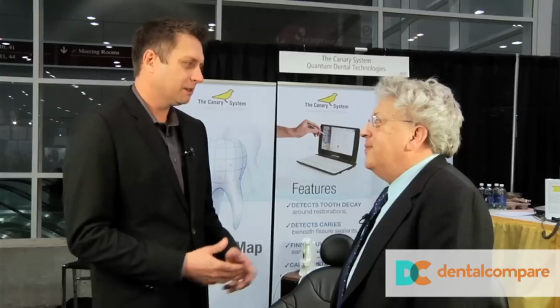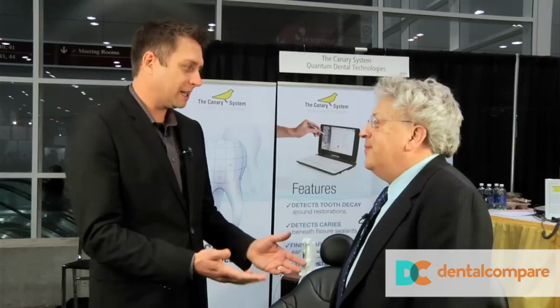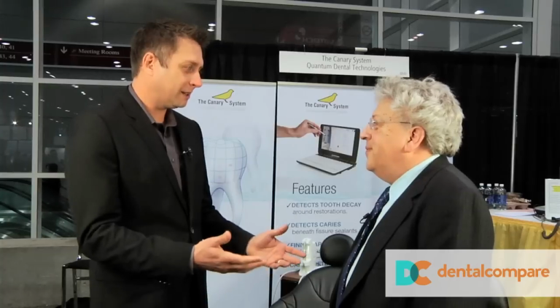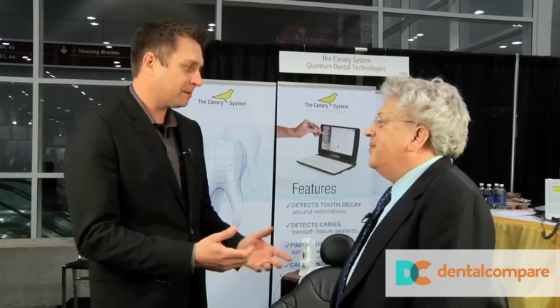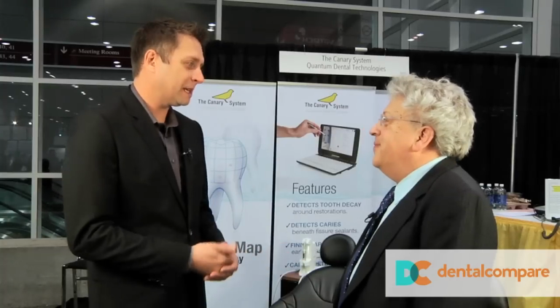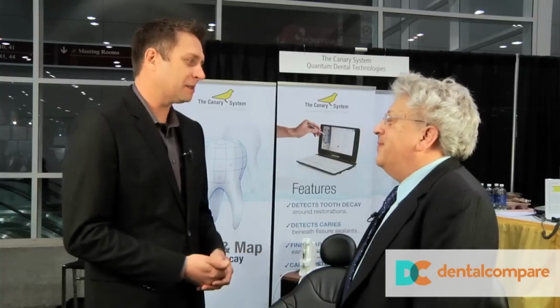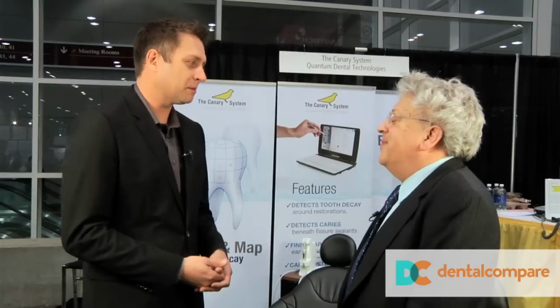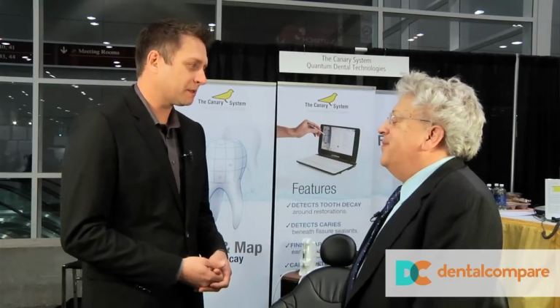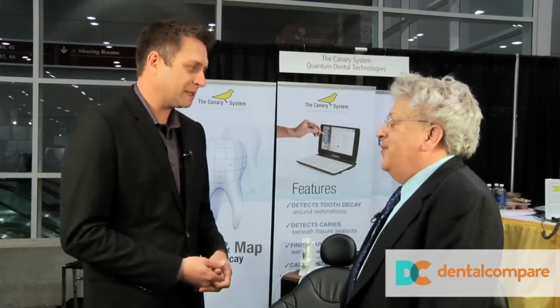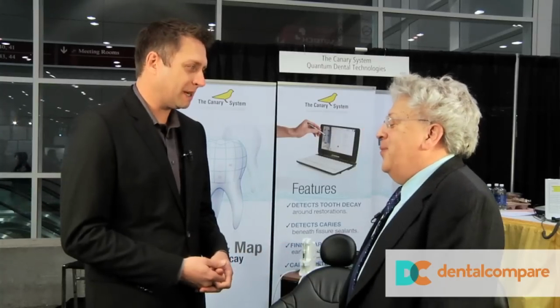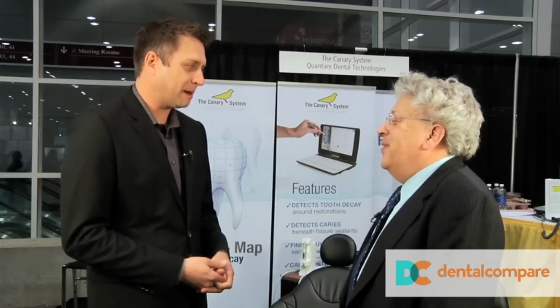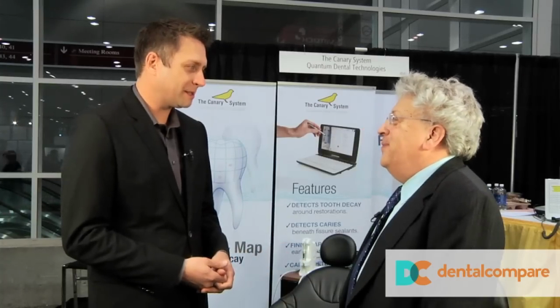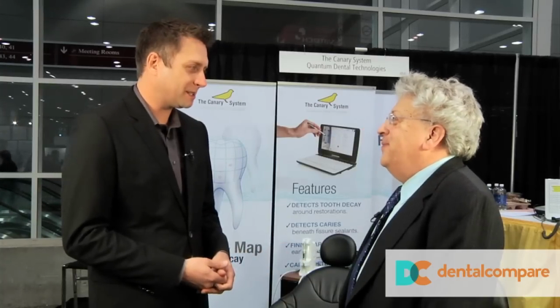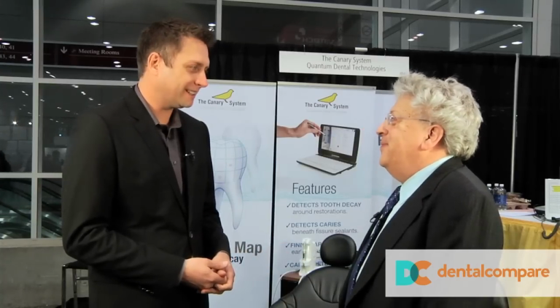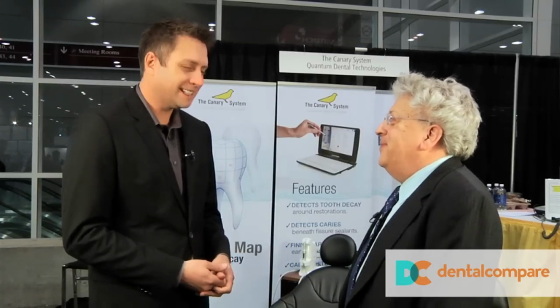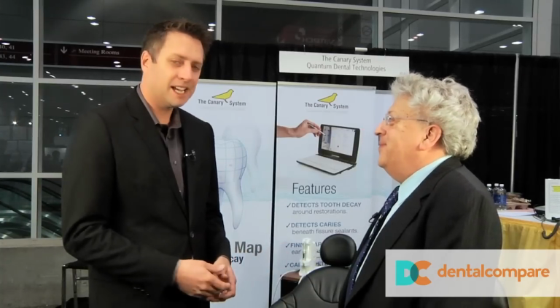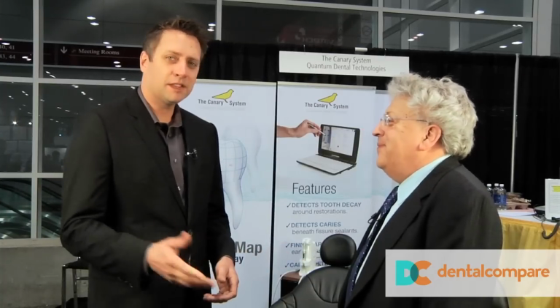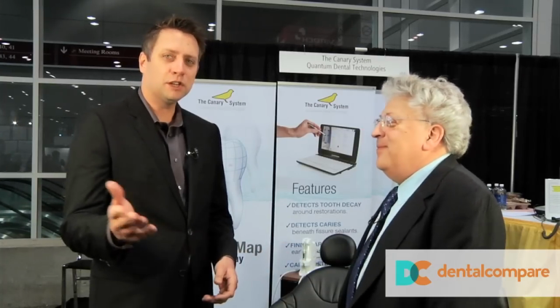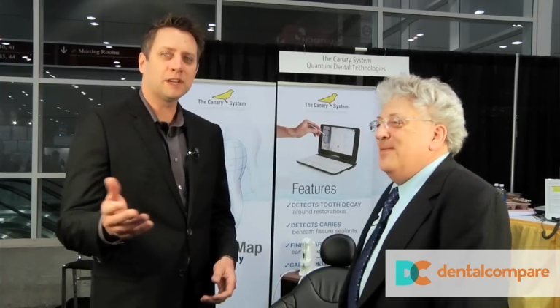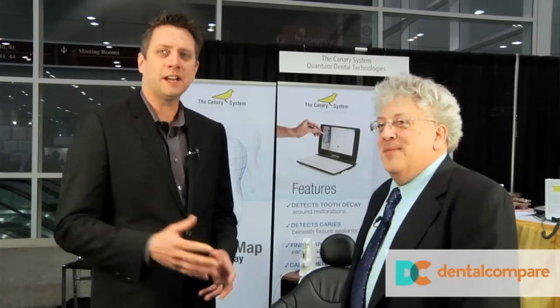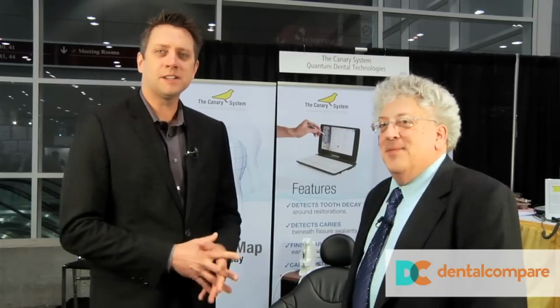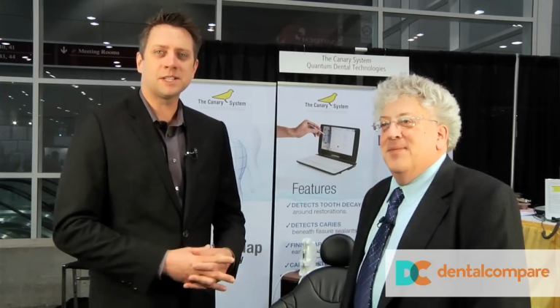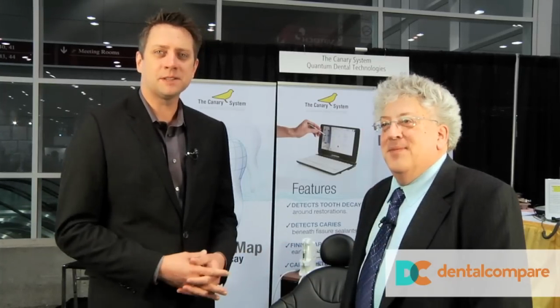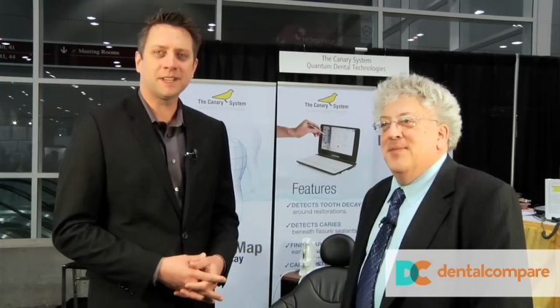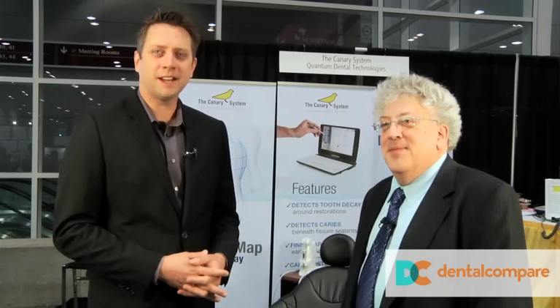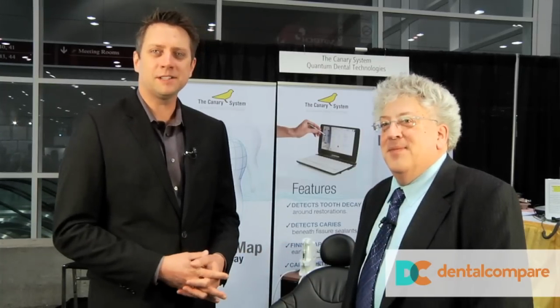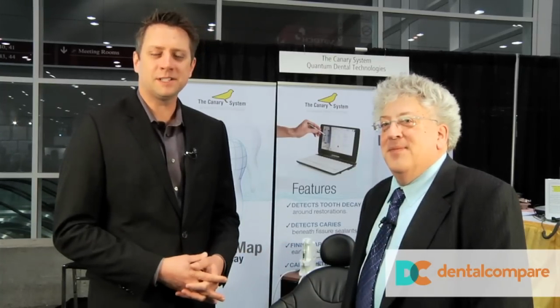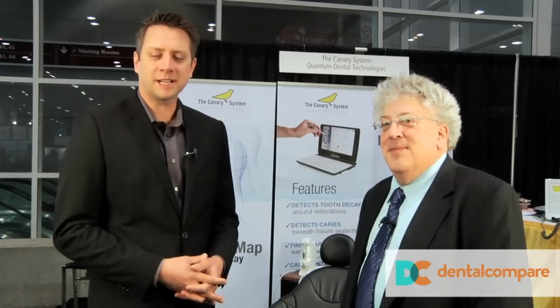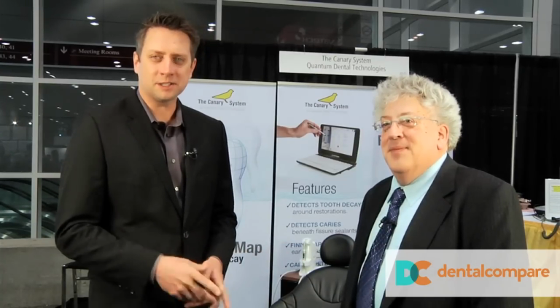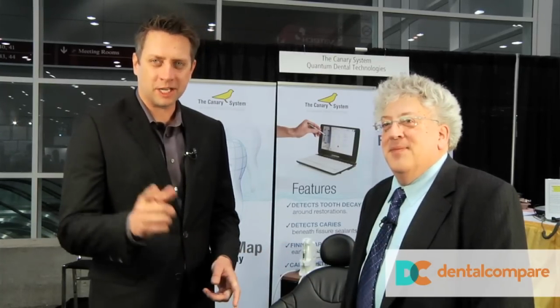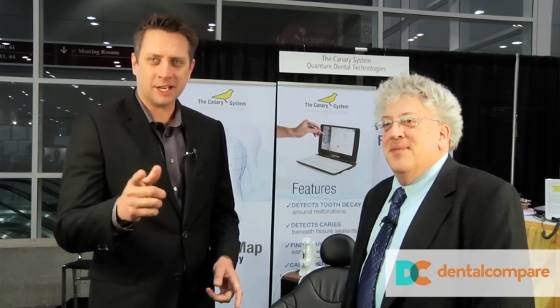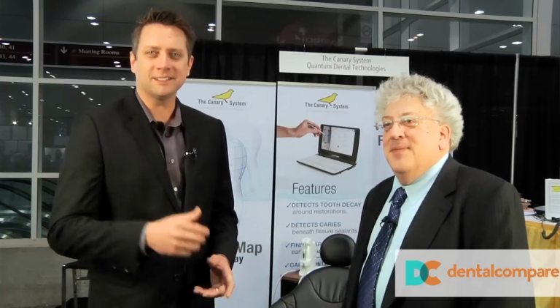Well, Dr. Abrams, thank you so much for your time, I appreciate it. The new Canary System caries detection — check it out.